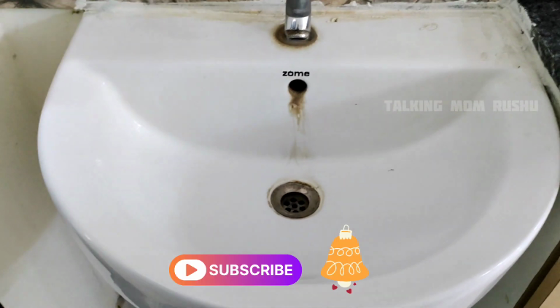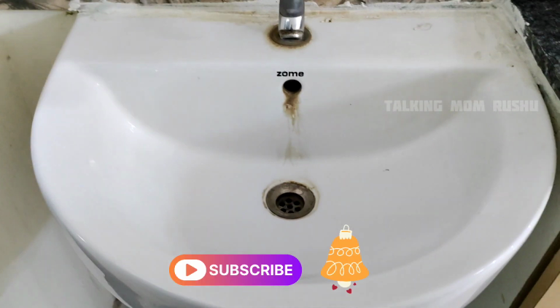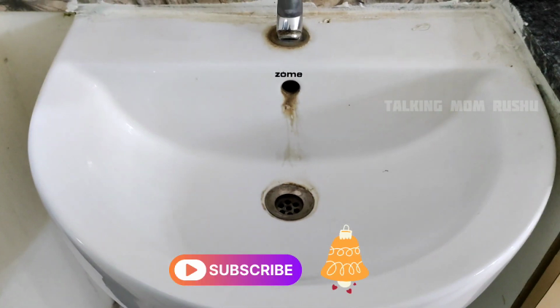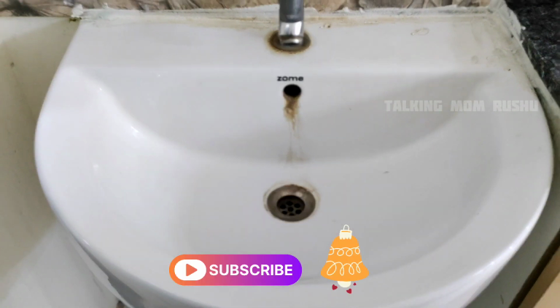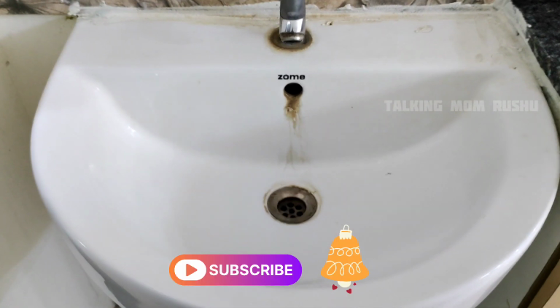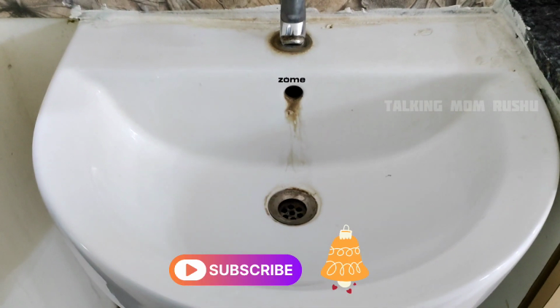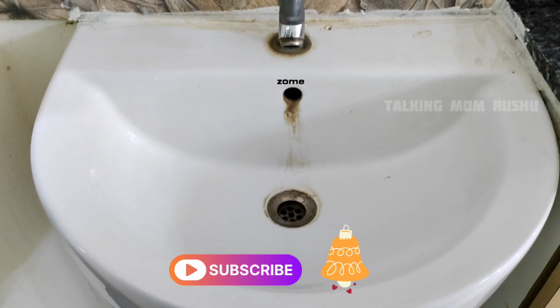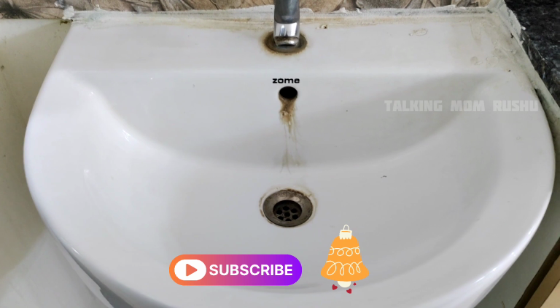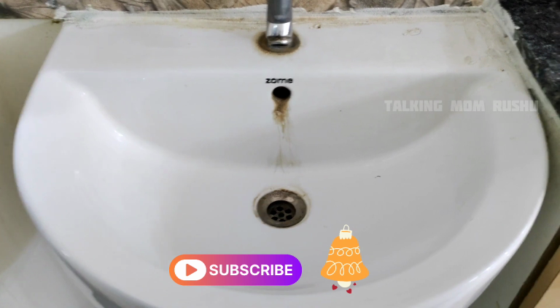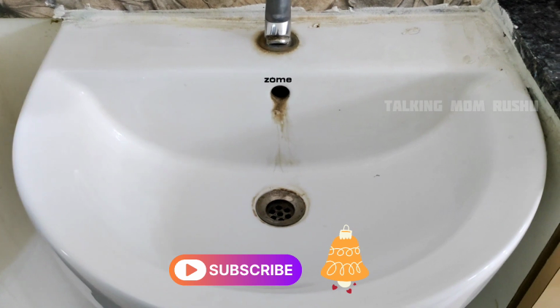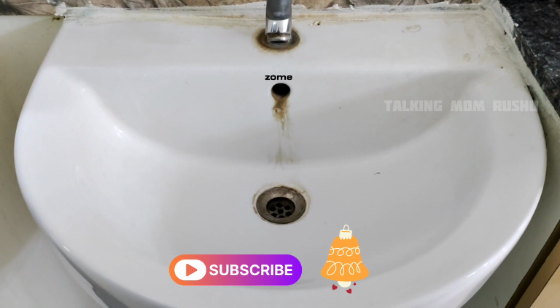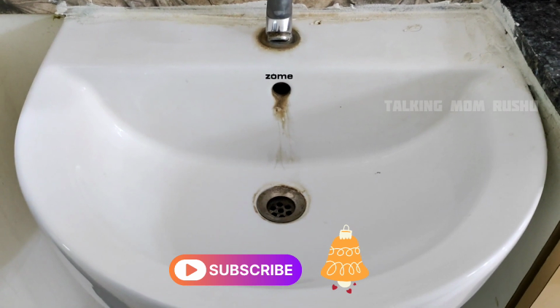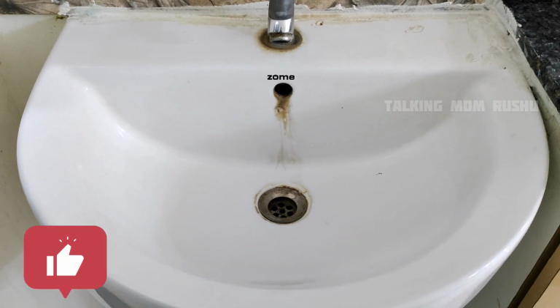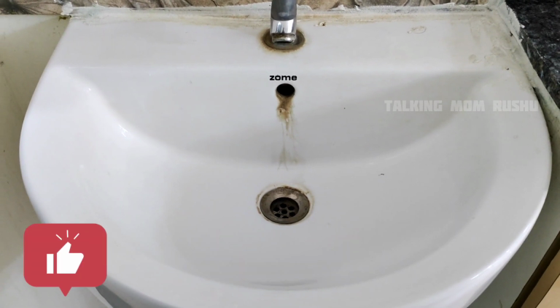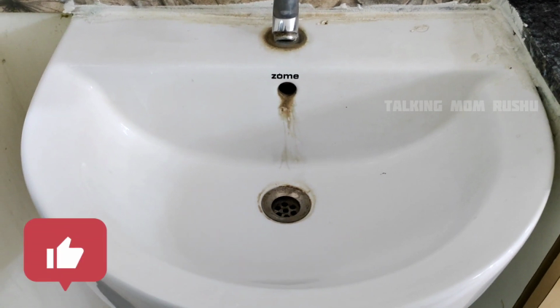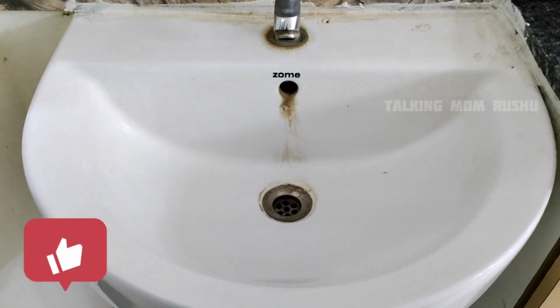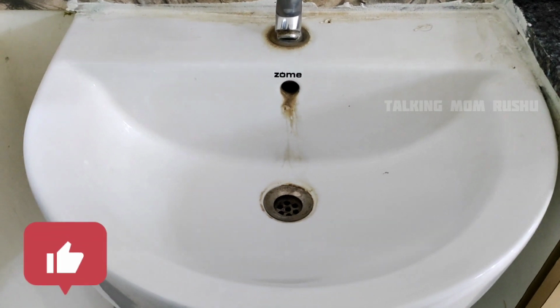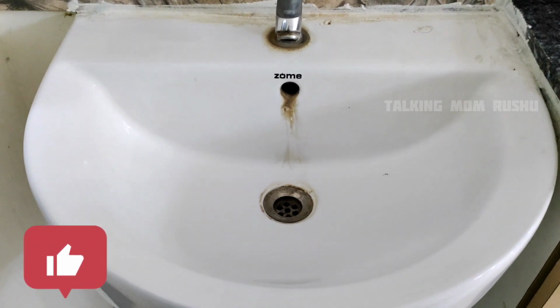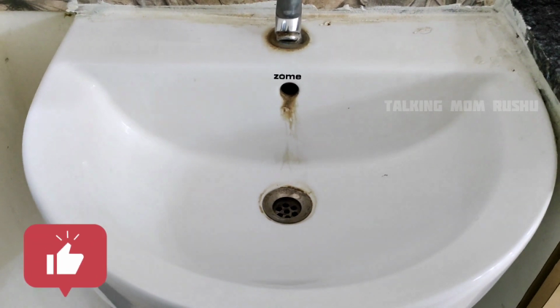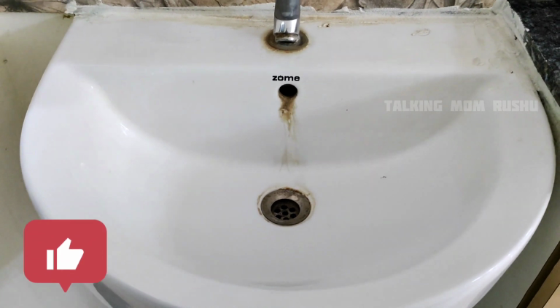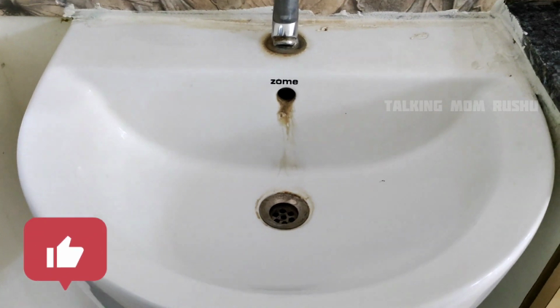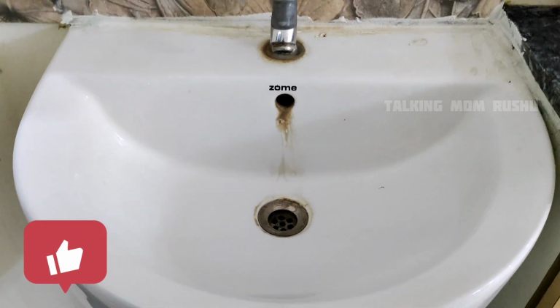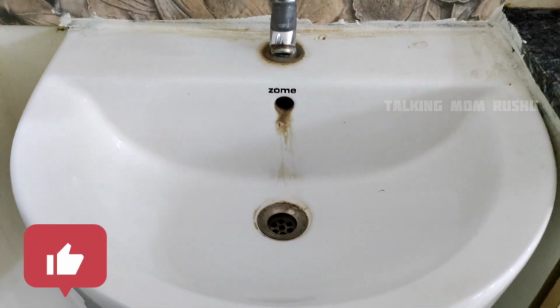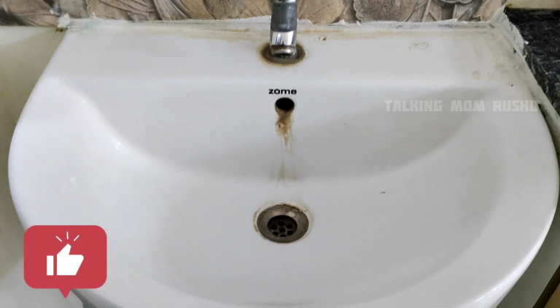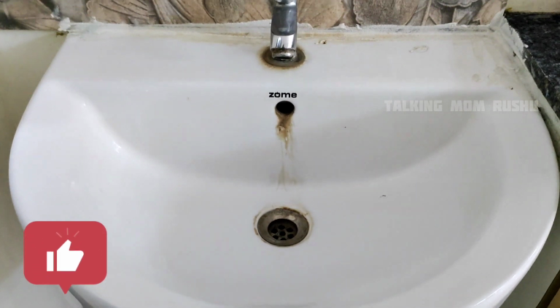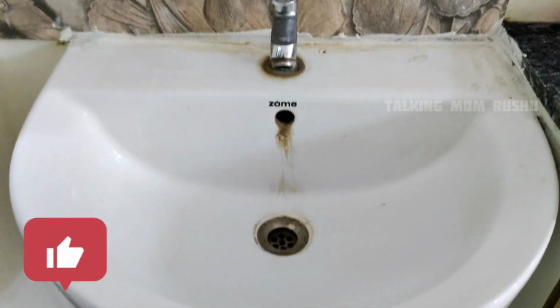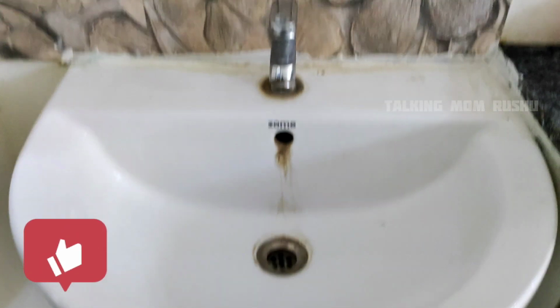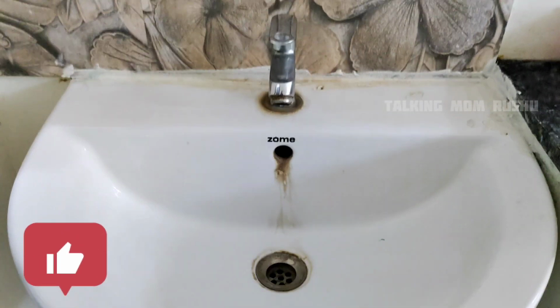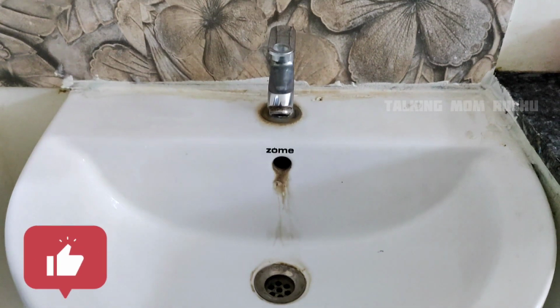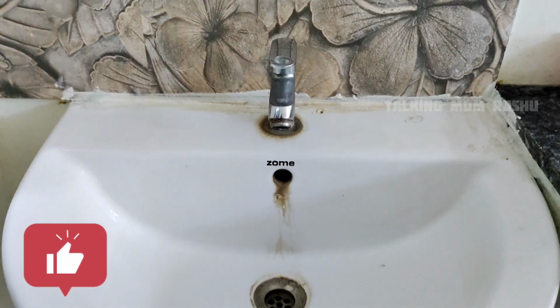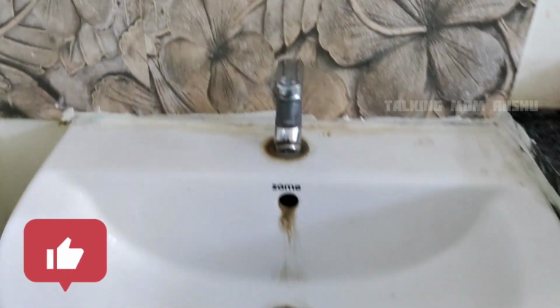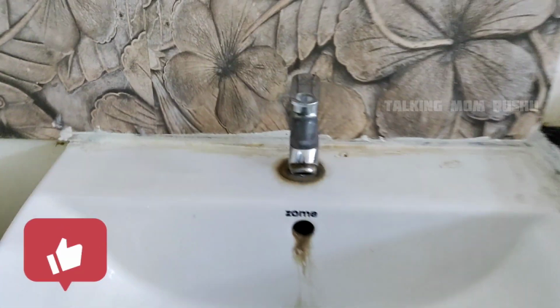Please like this video for the motivation. Thank you for watching till the end.